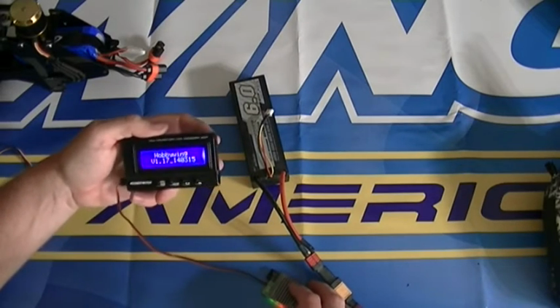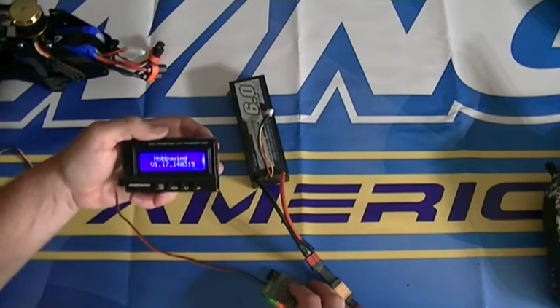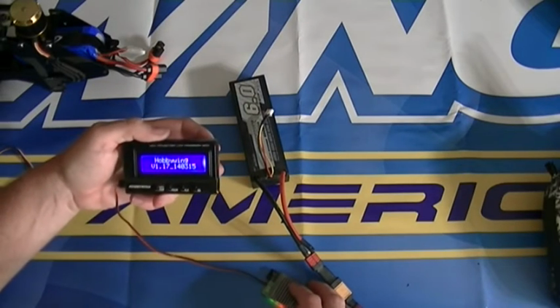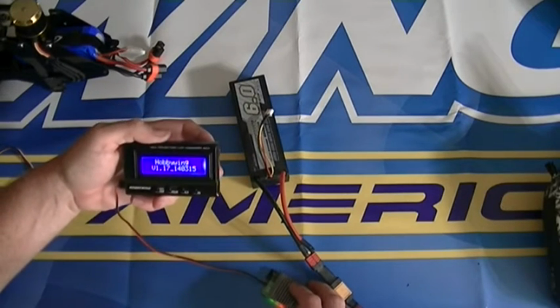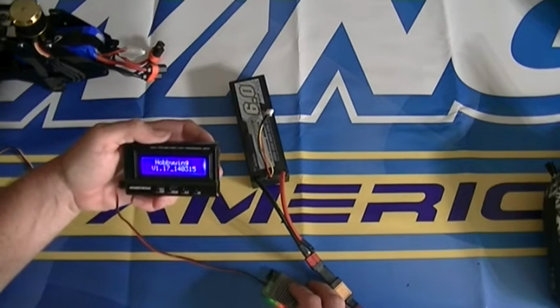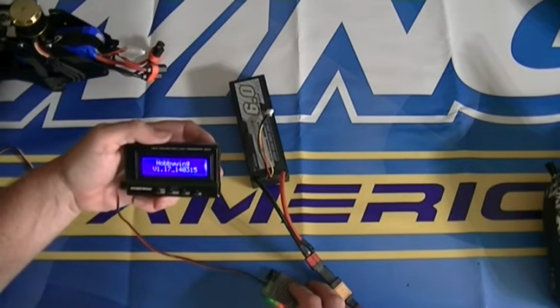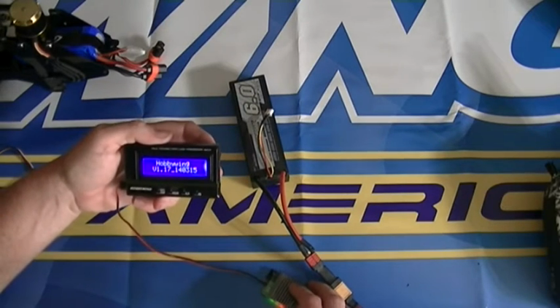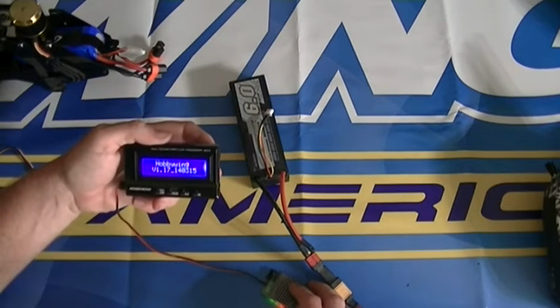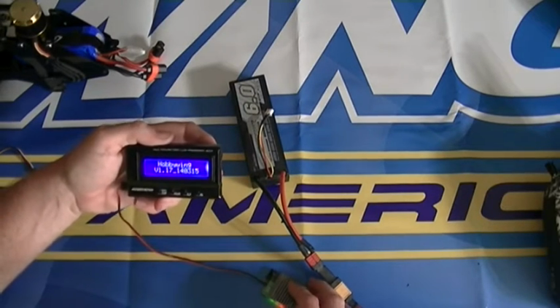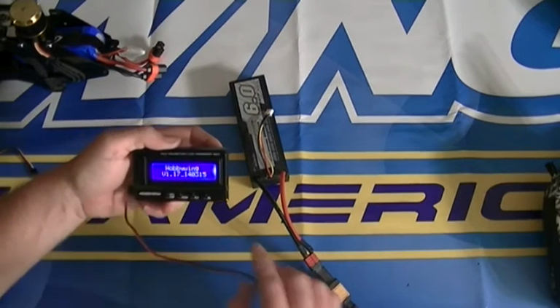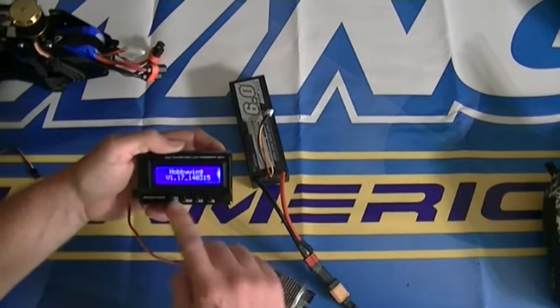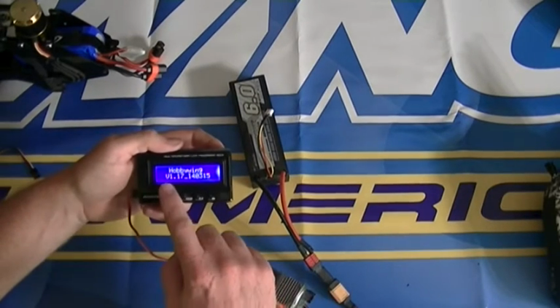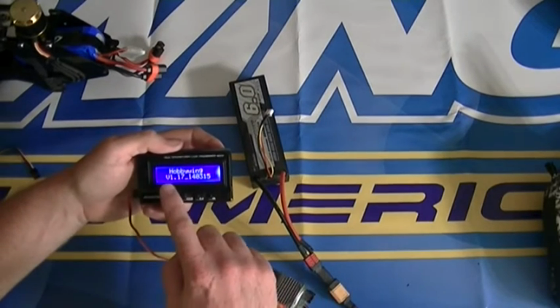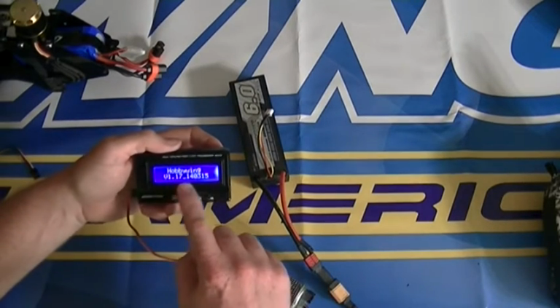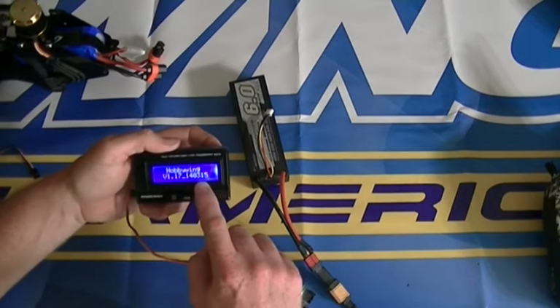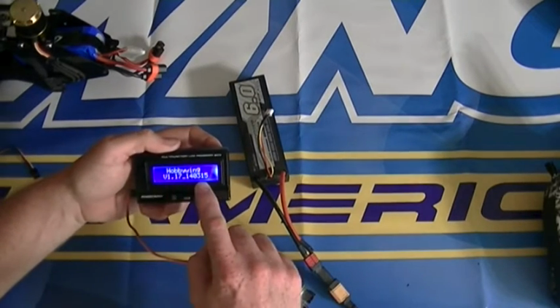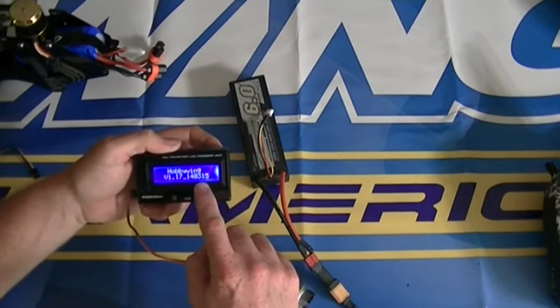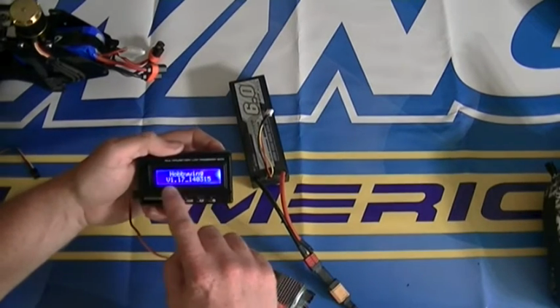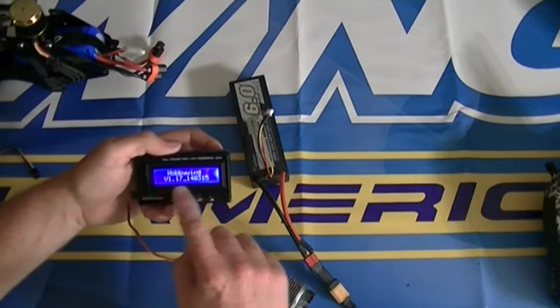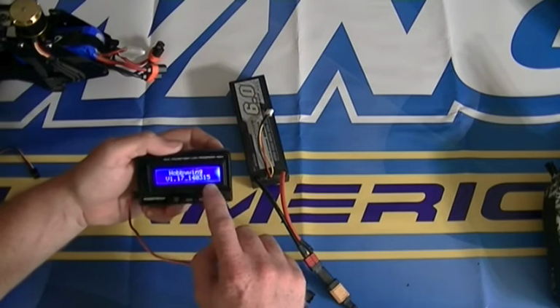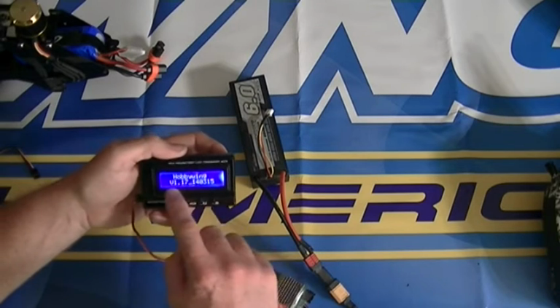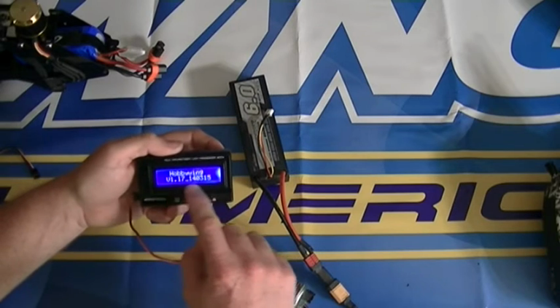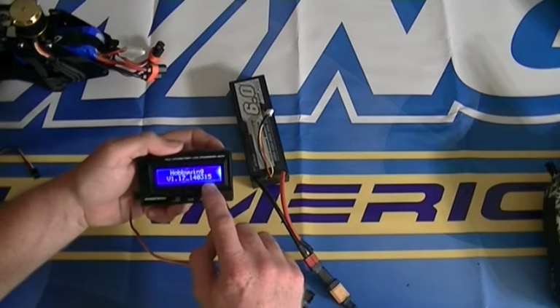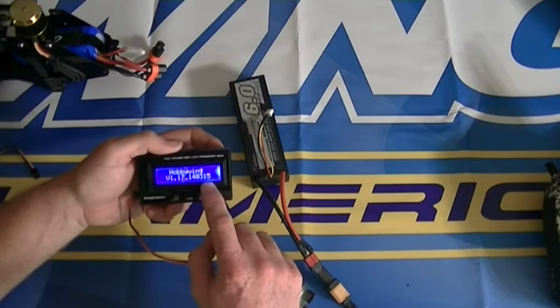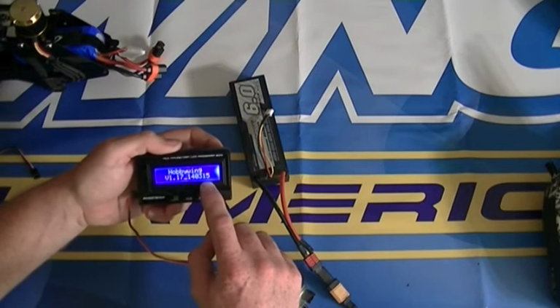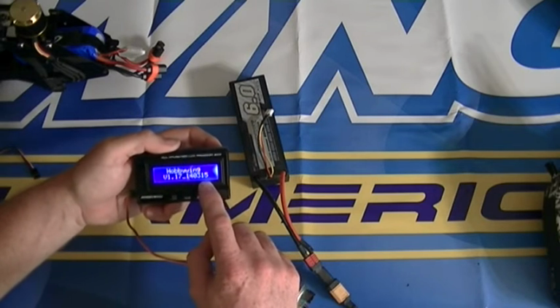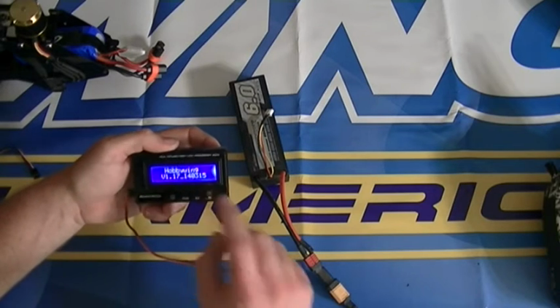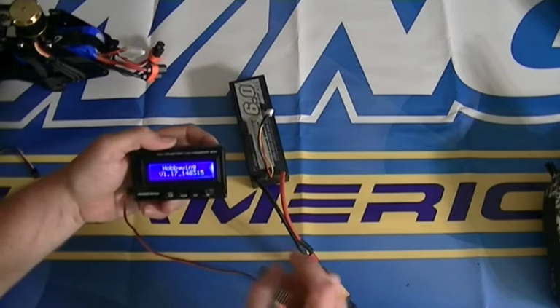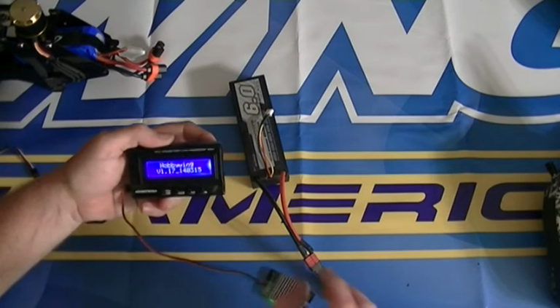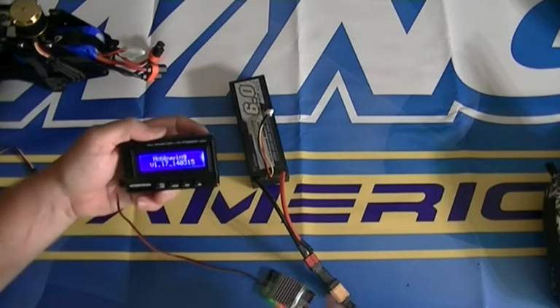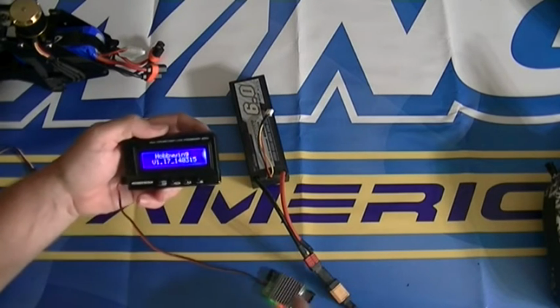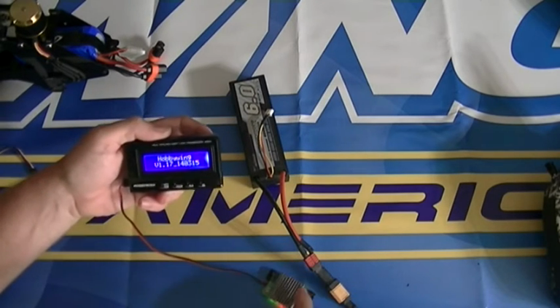Turn it on and you'll see the version of the program box here, which is the current version.